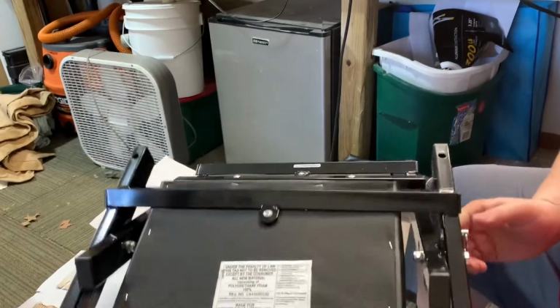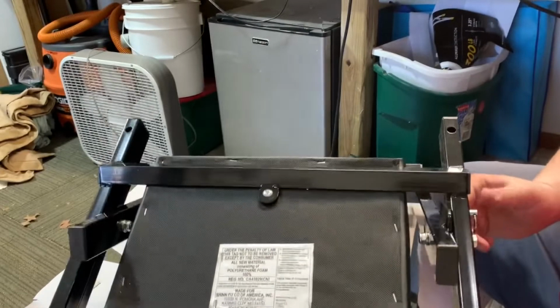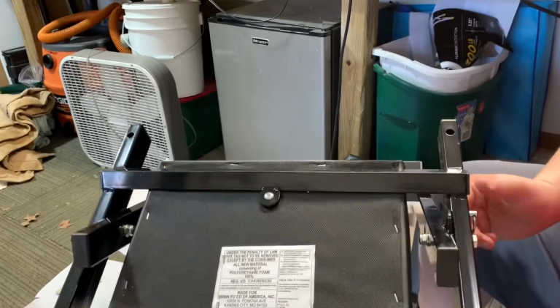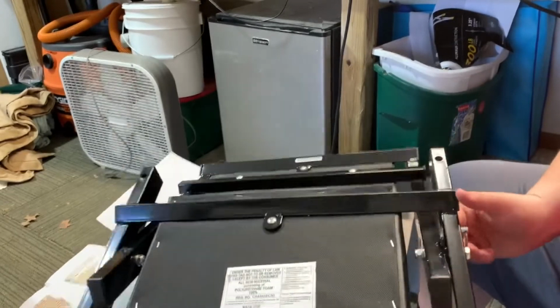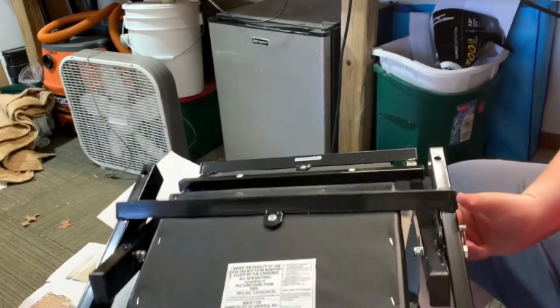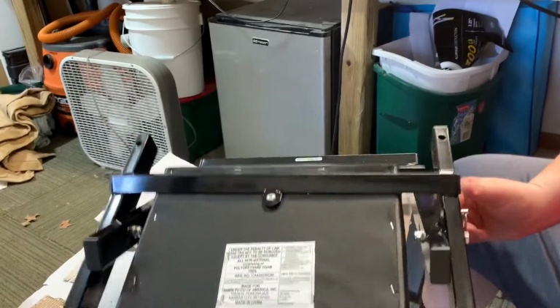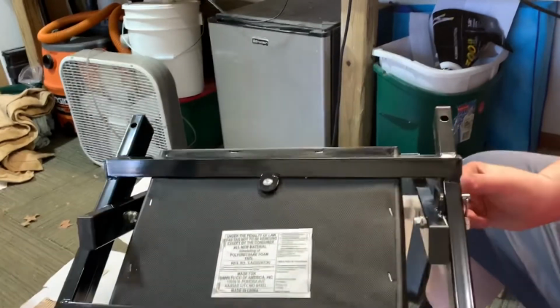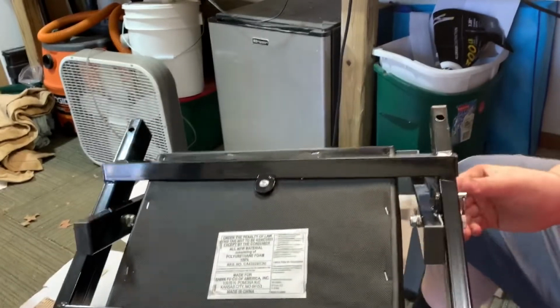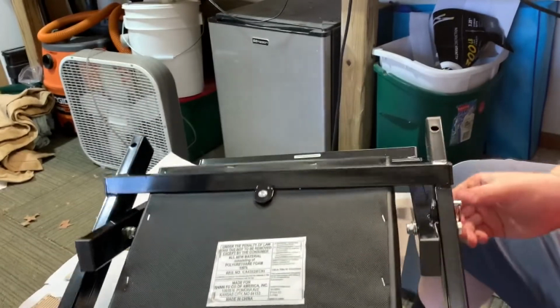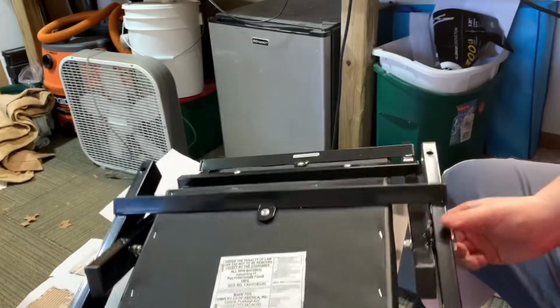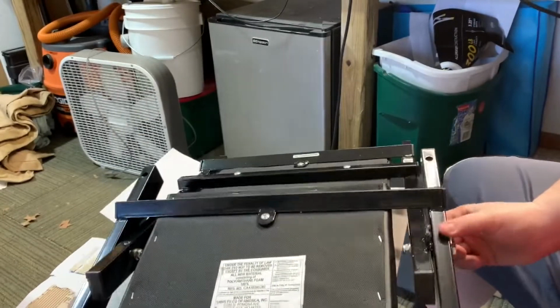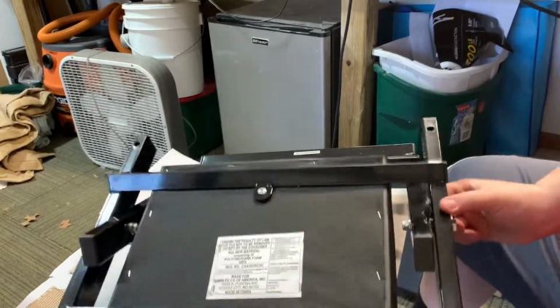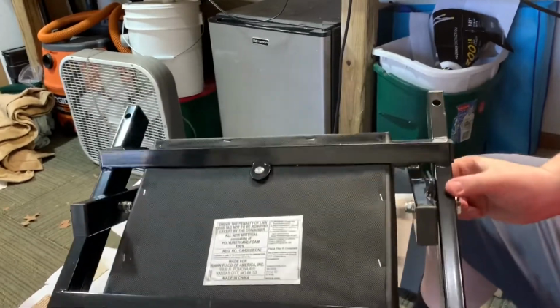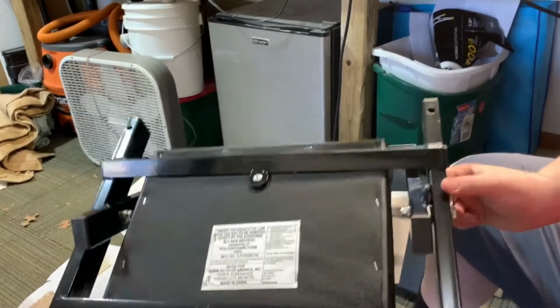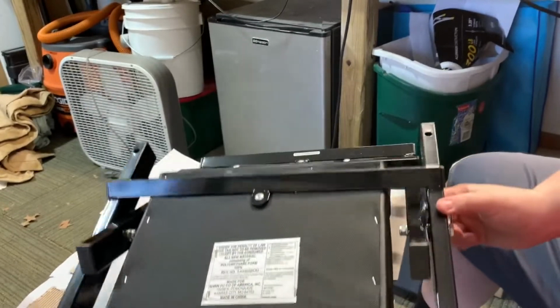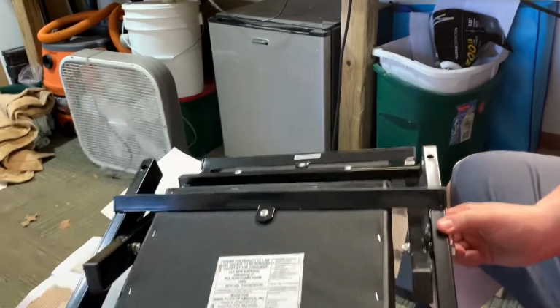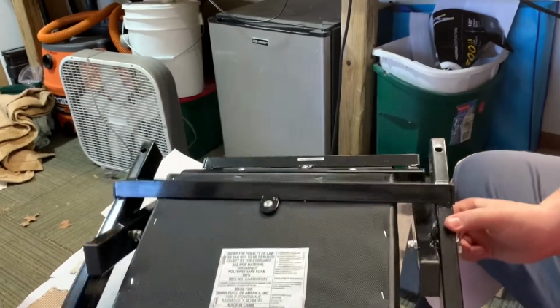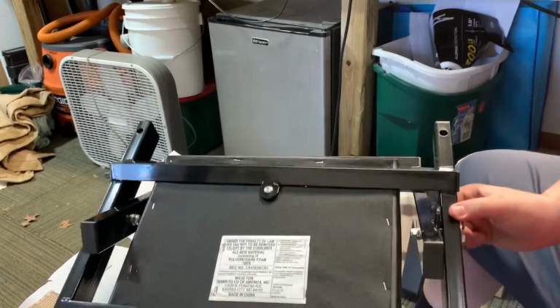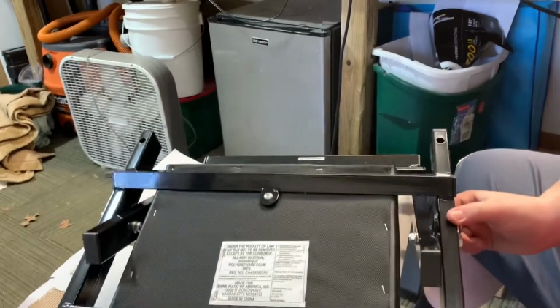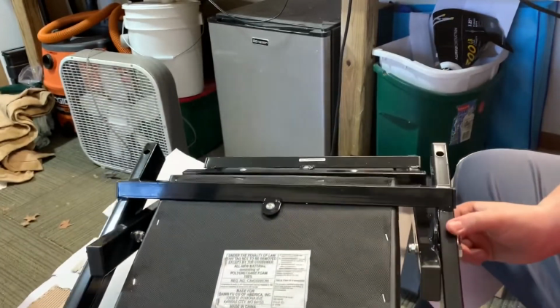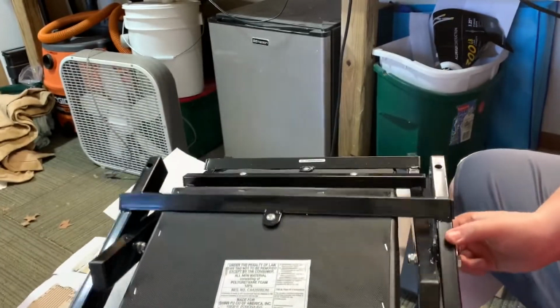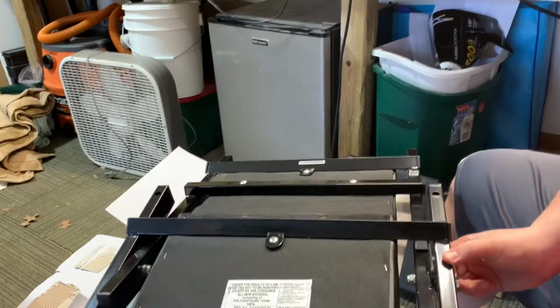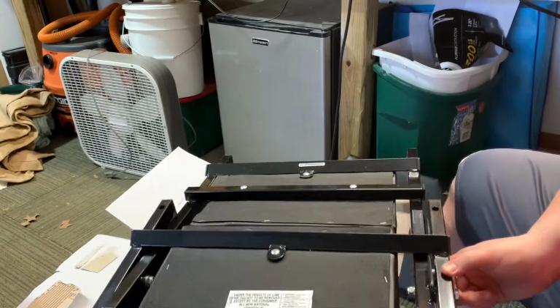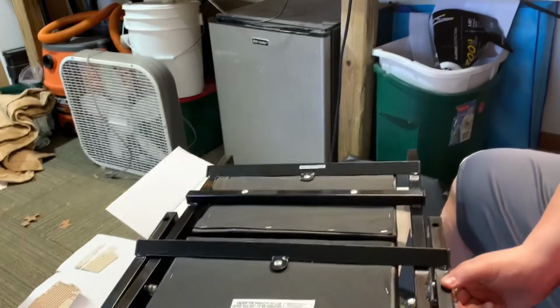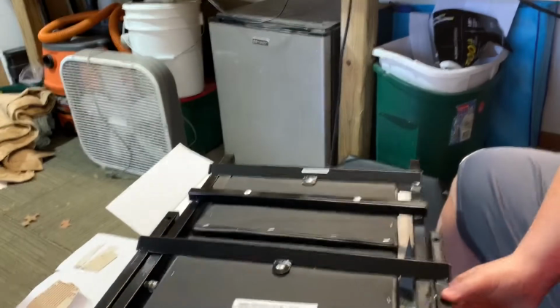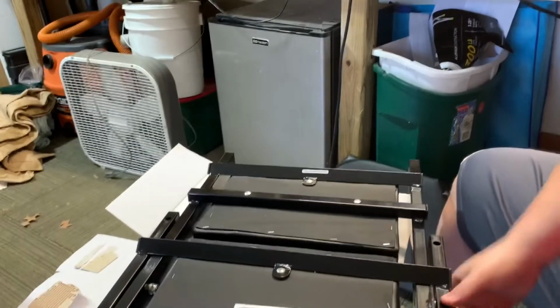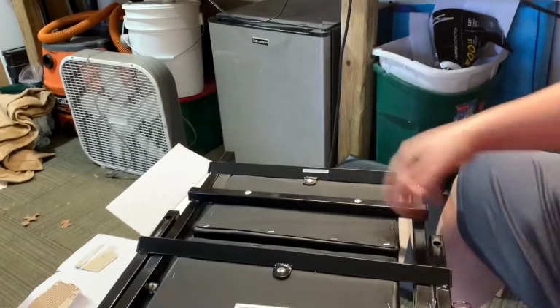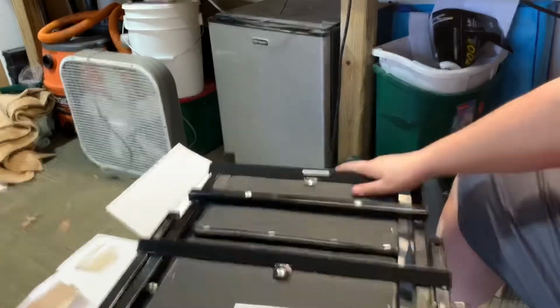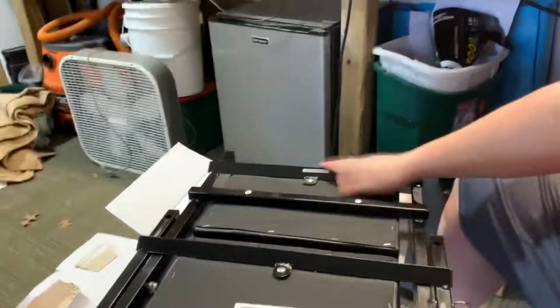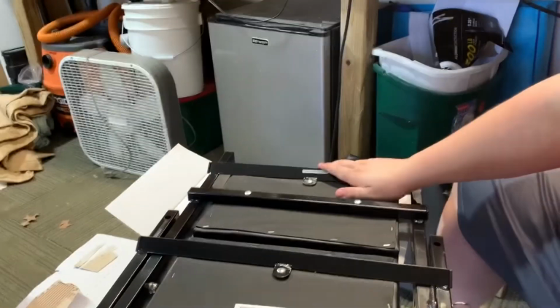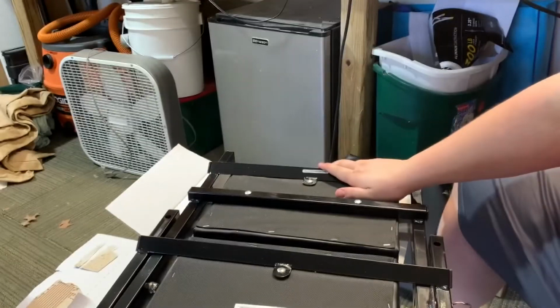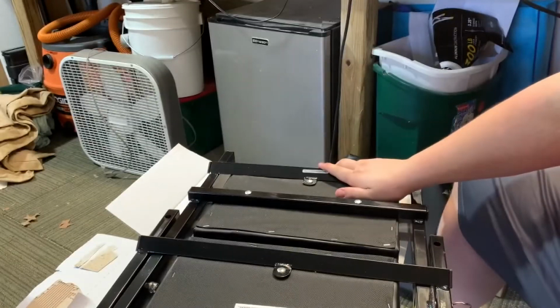You can see it folds there nicely. So now I think we can go on to getting the top piece on.